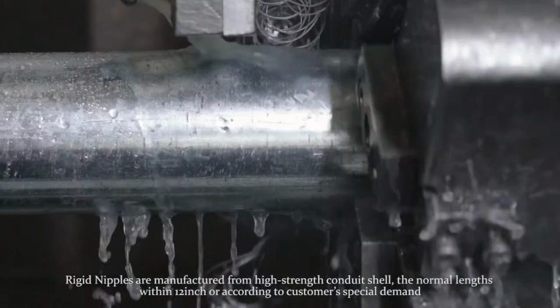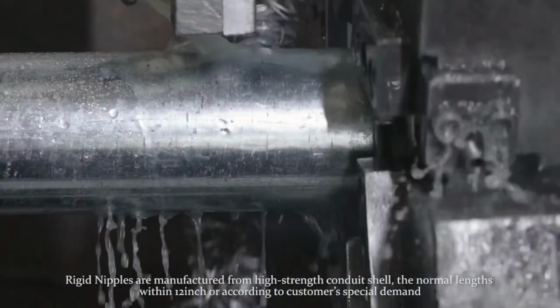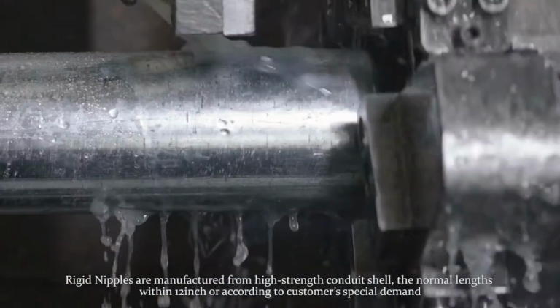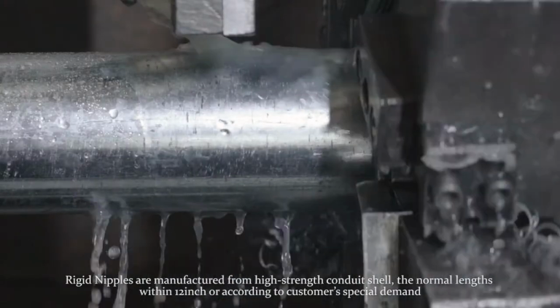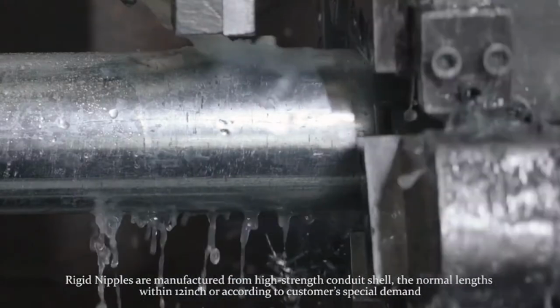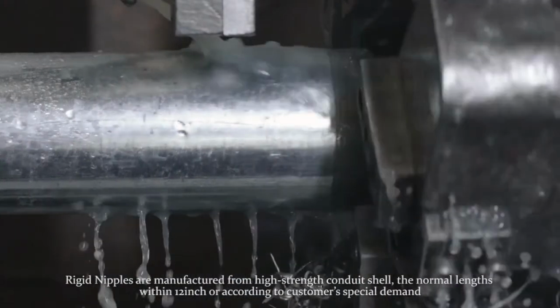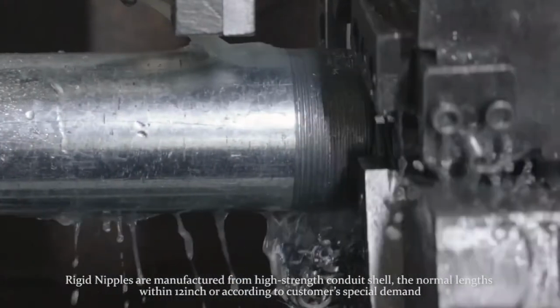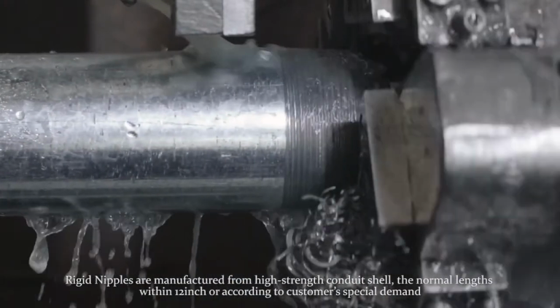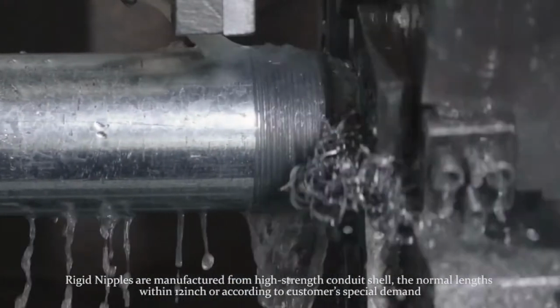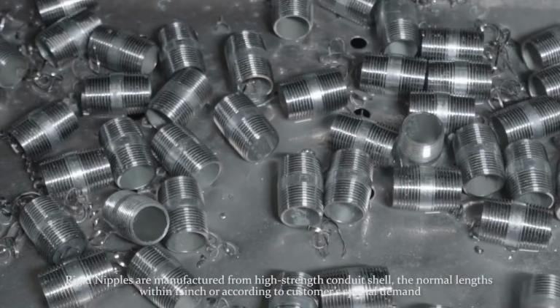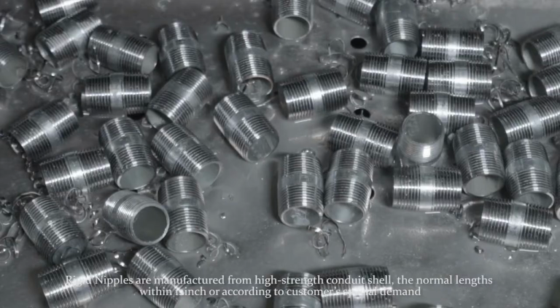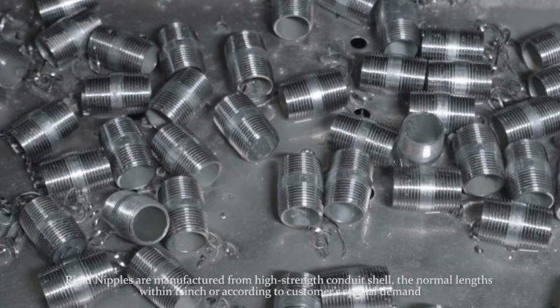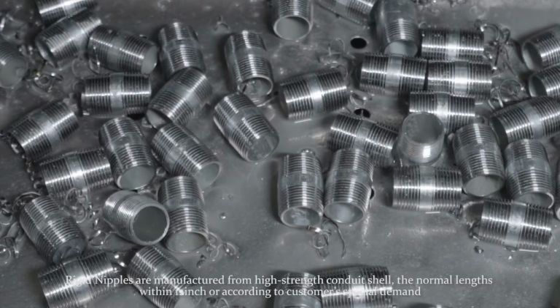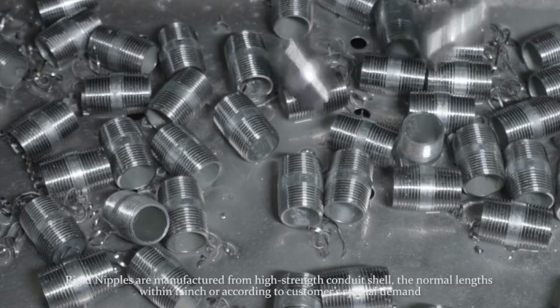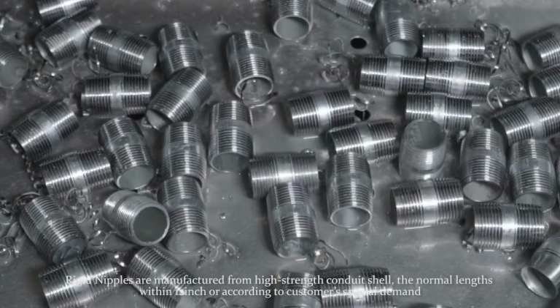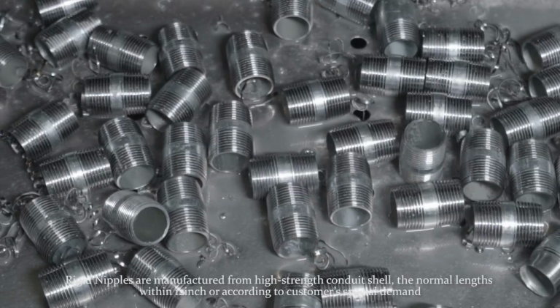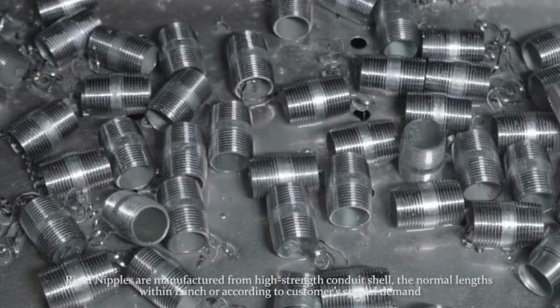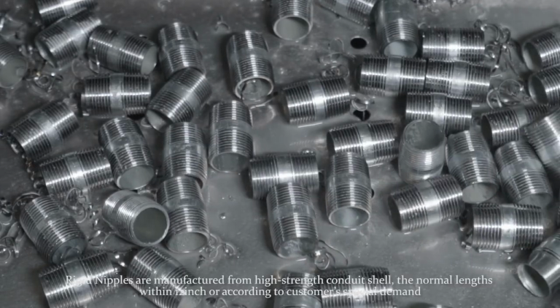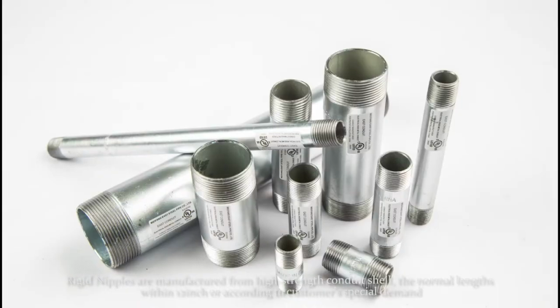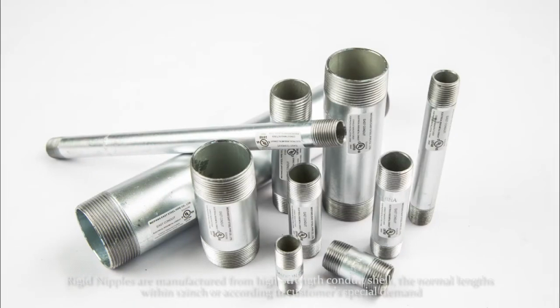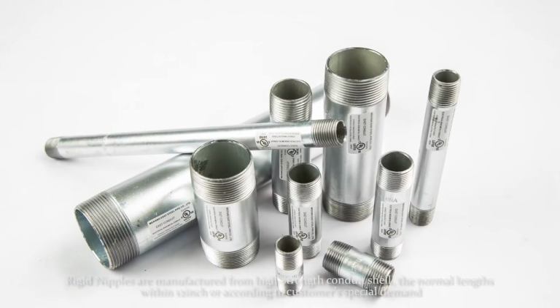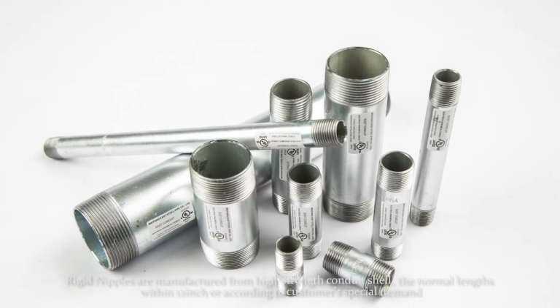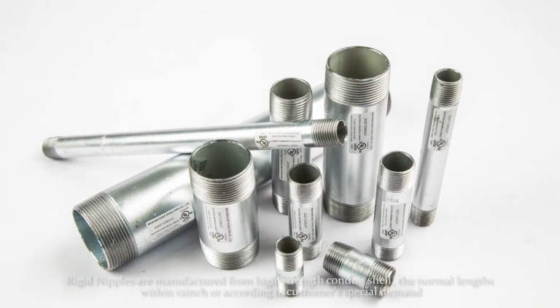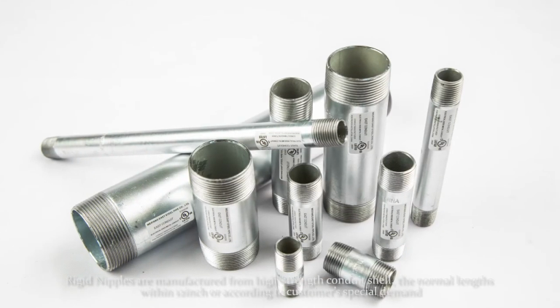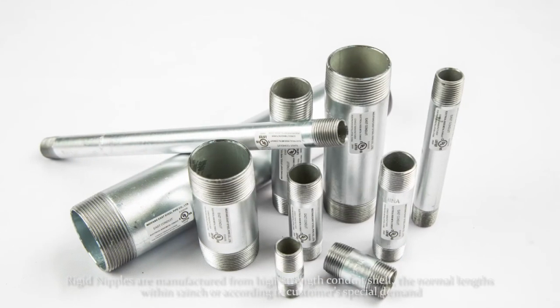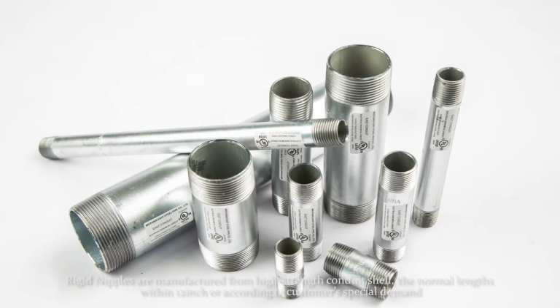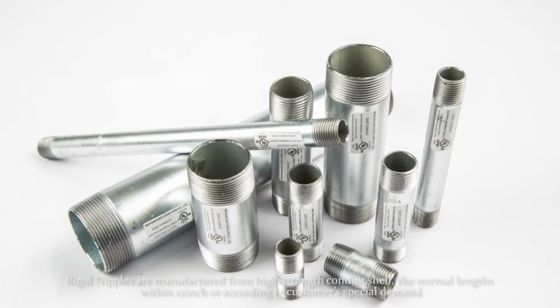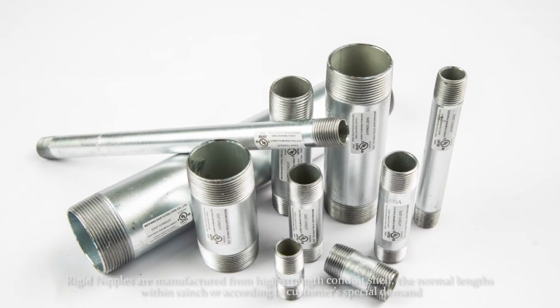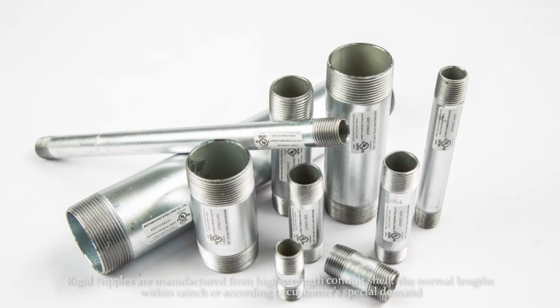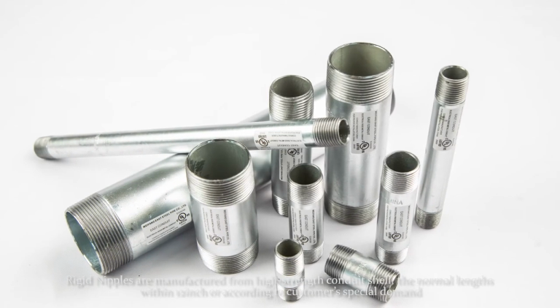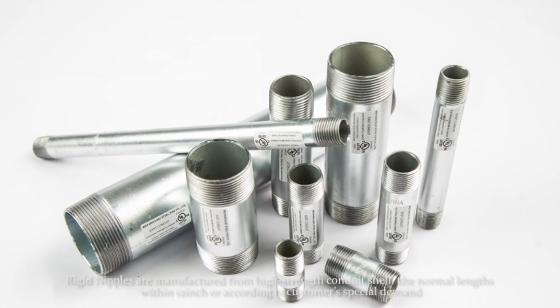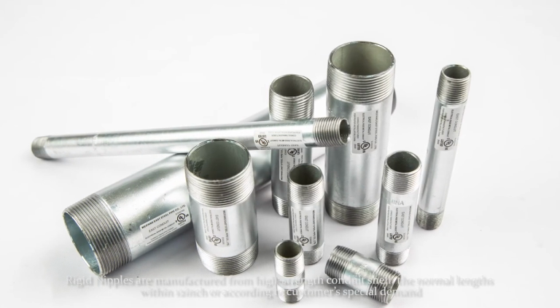Rigid nipples are manufactured from high strength conduit shell. The normal length is within 12 inches, or according to customer special demand.